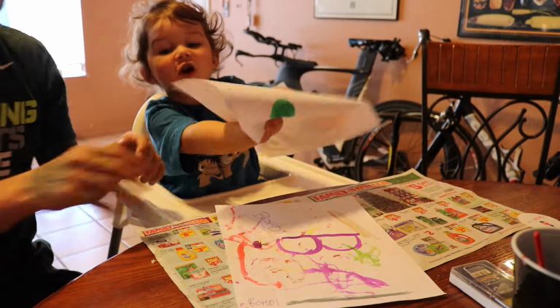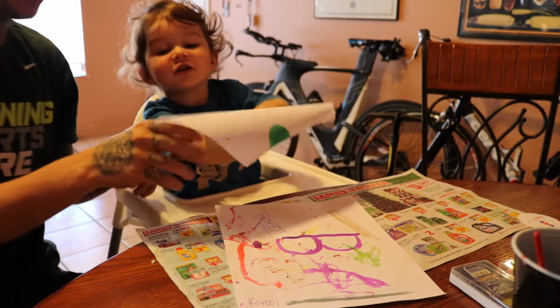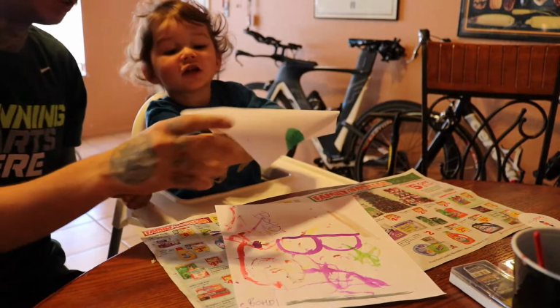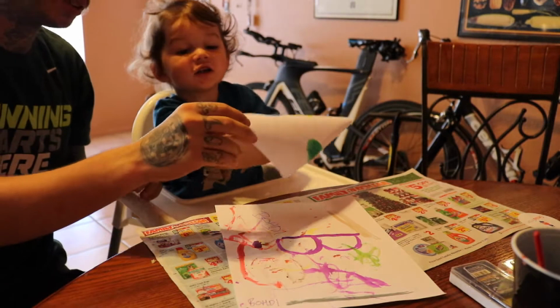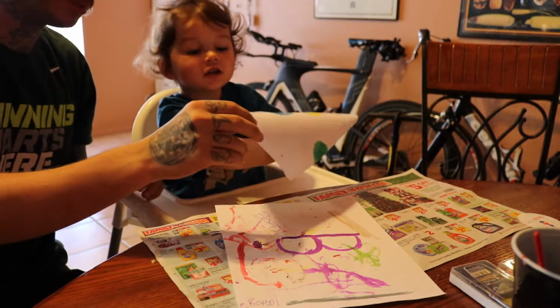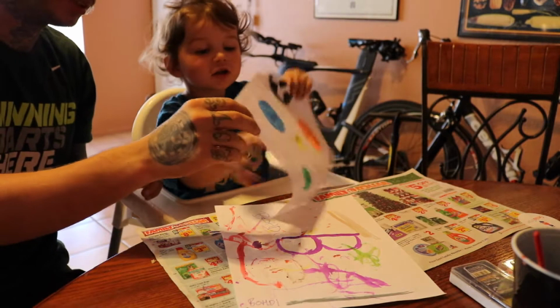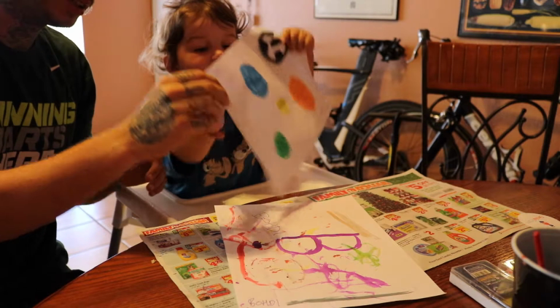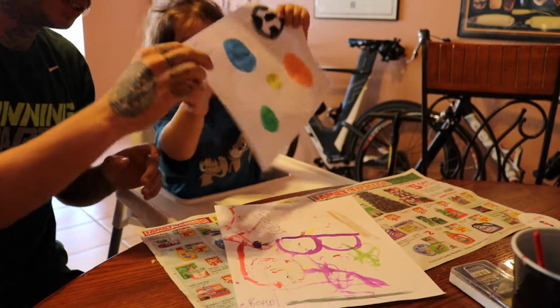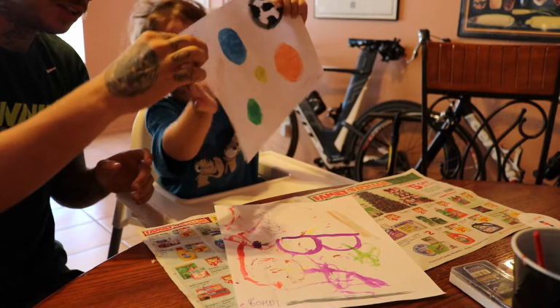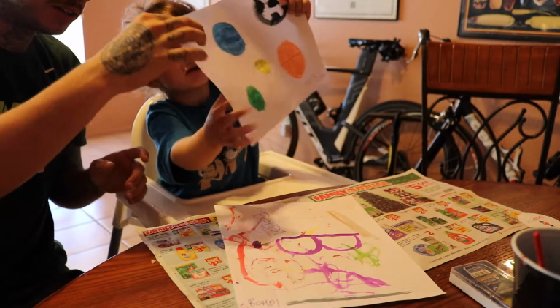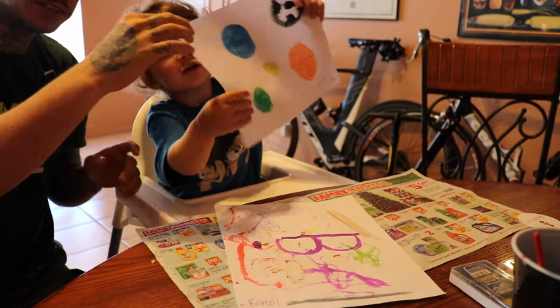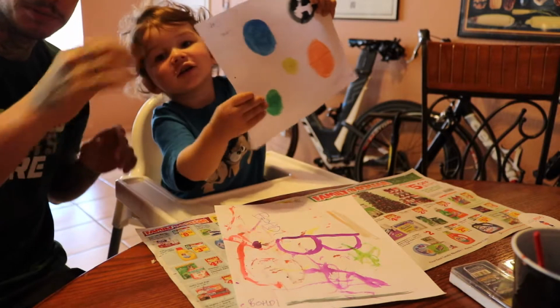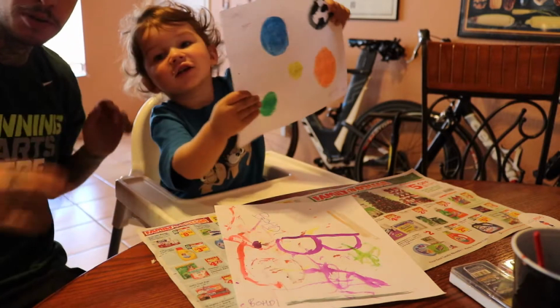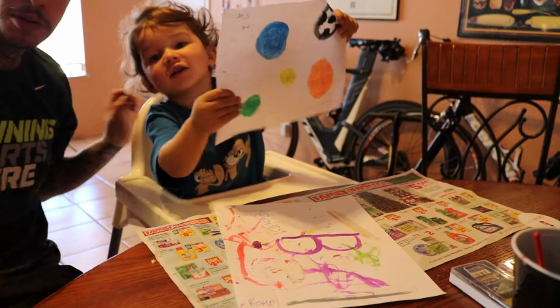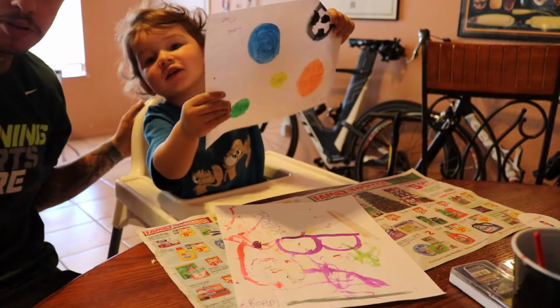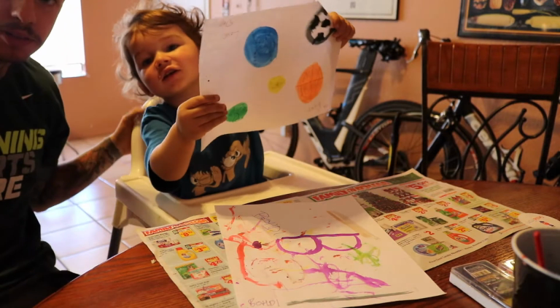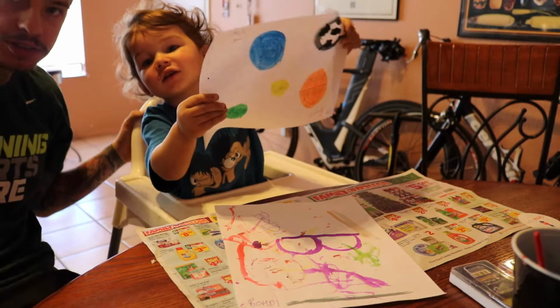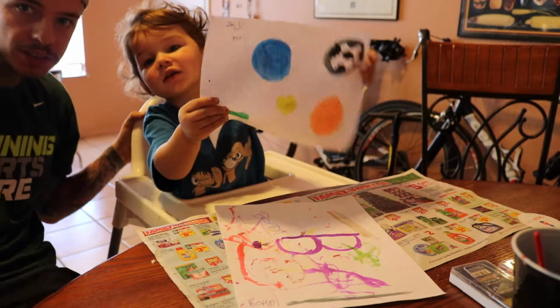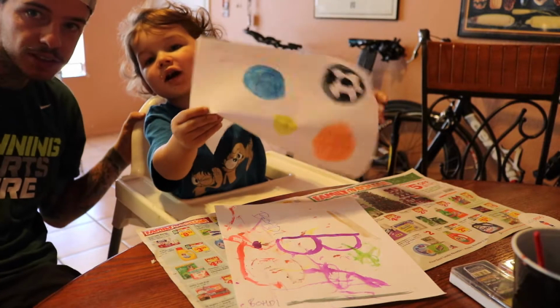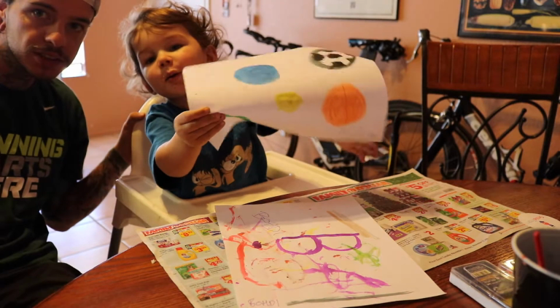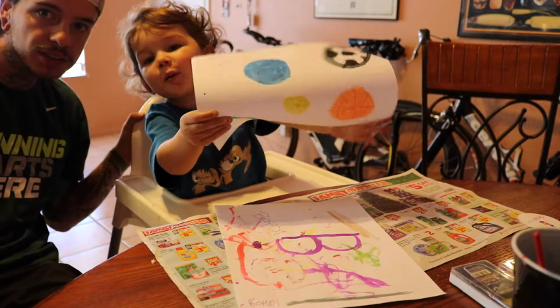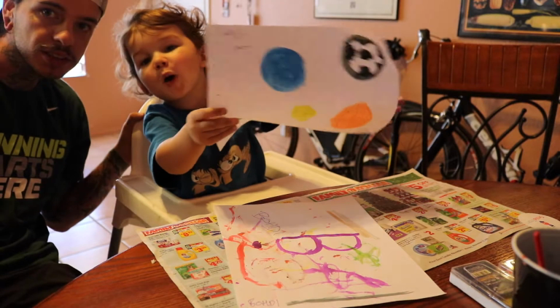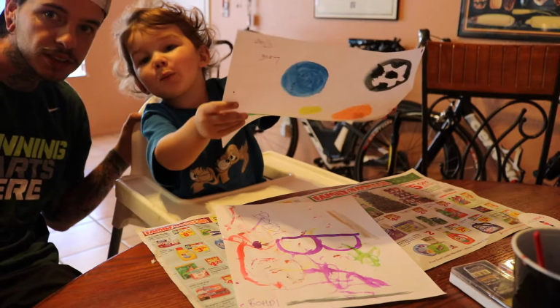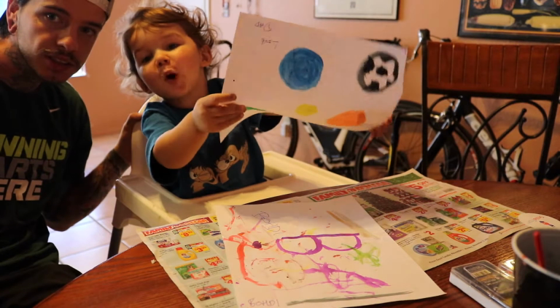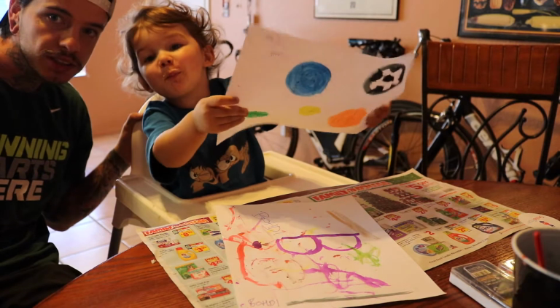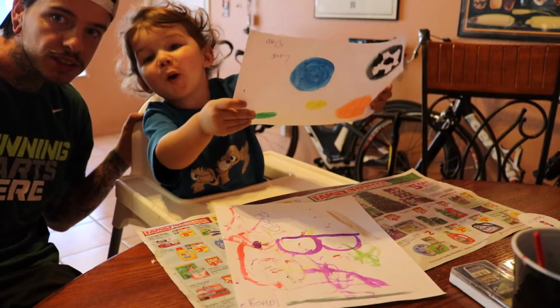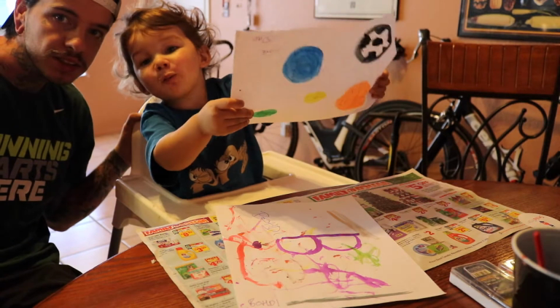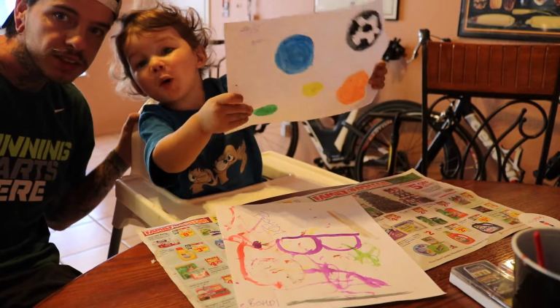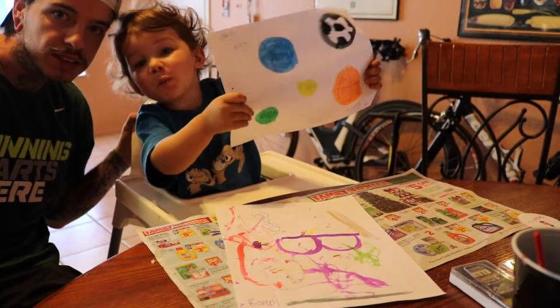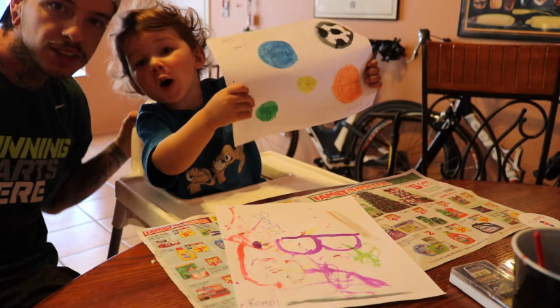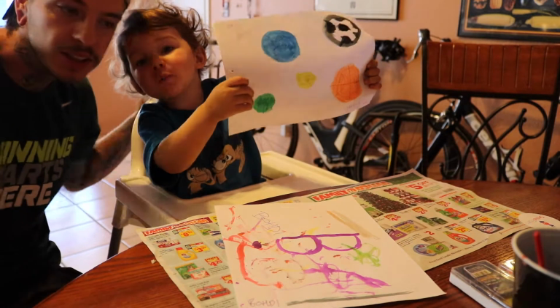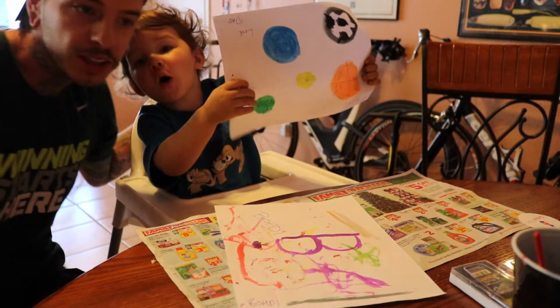Are you showing them? Say look. This is all my balls. Ball, ball, ball, ball, ball, ball.